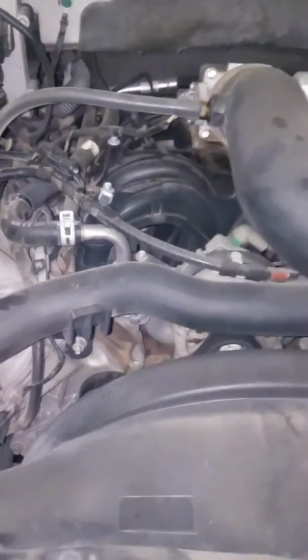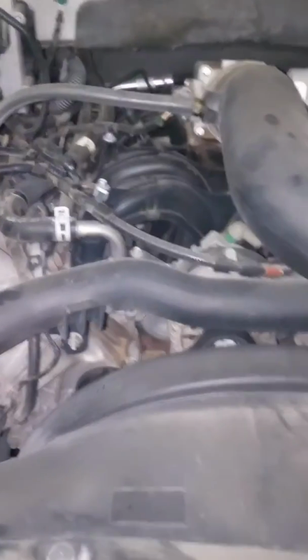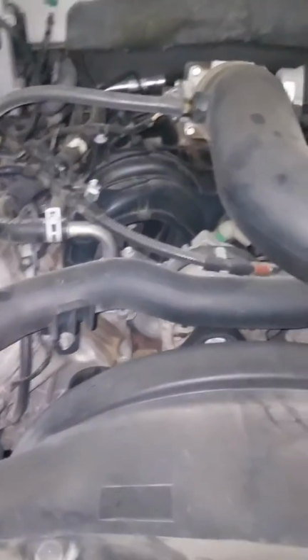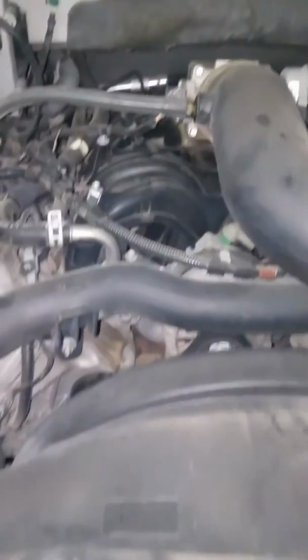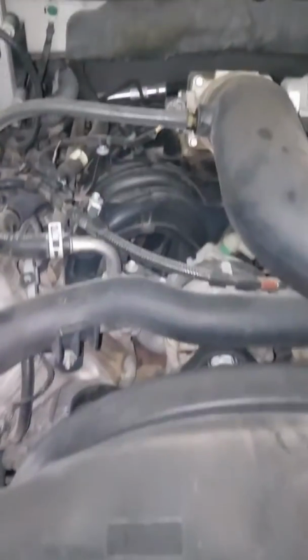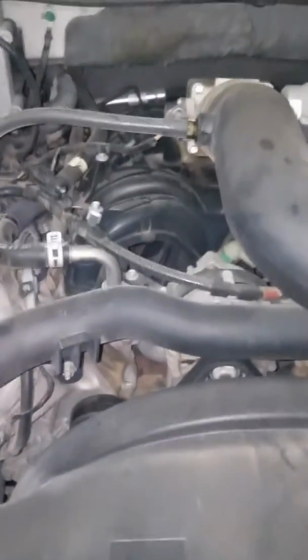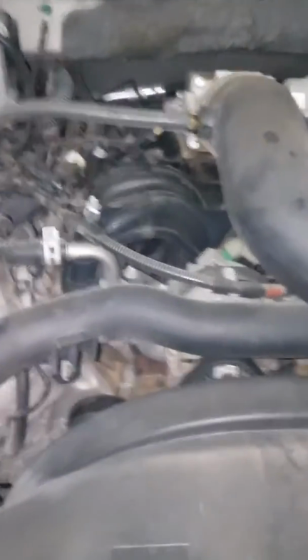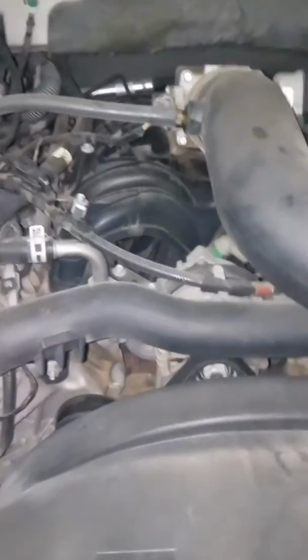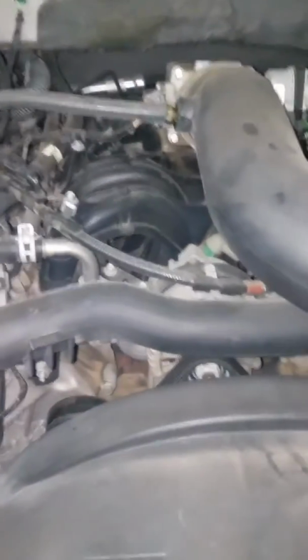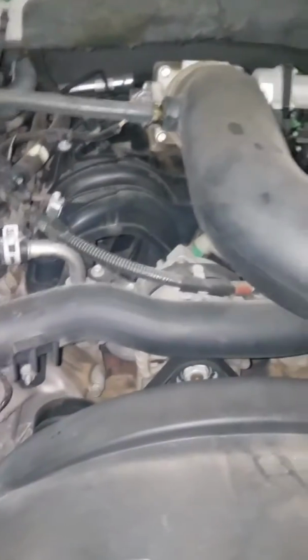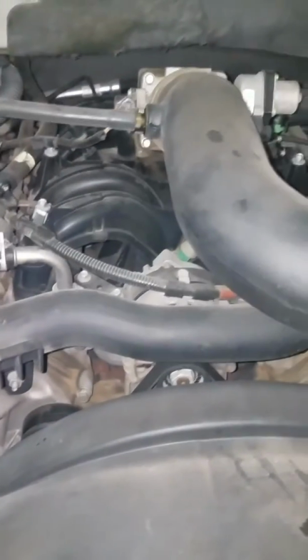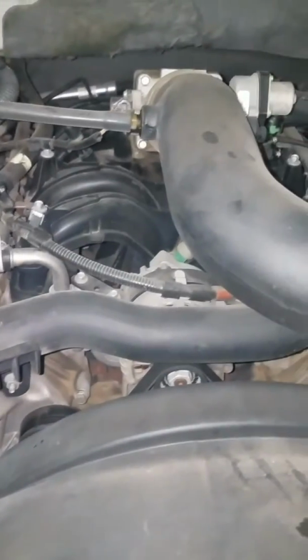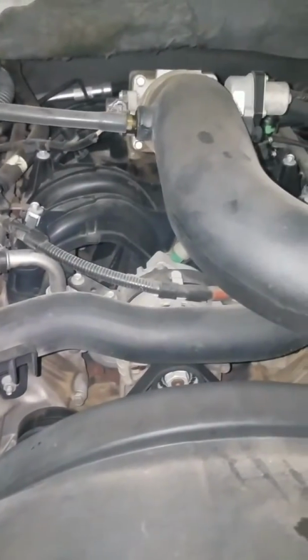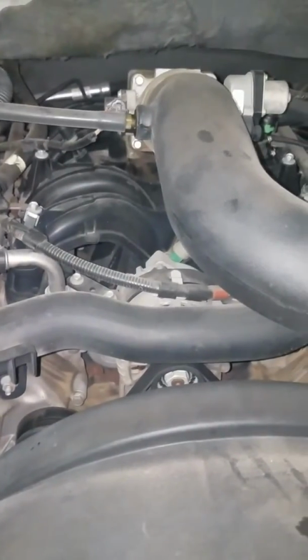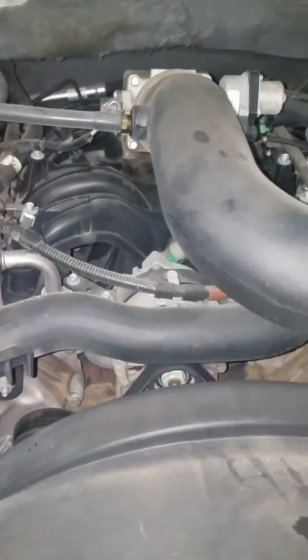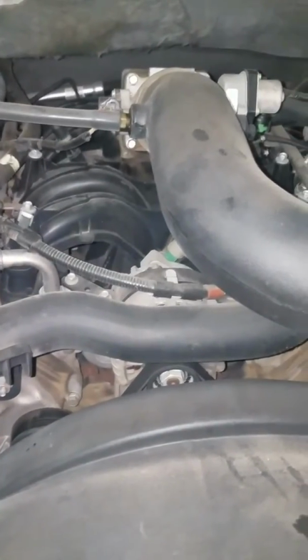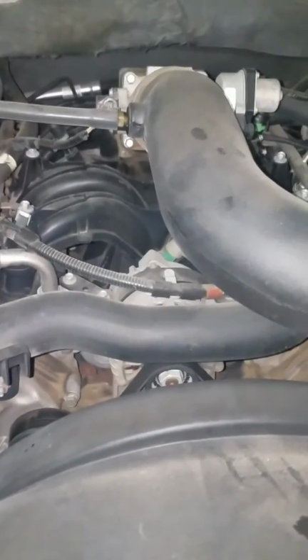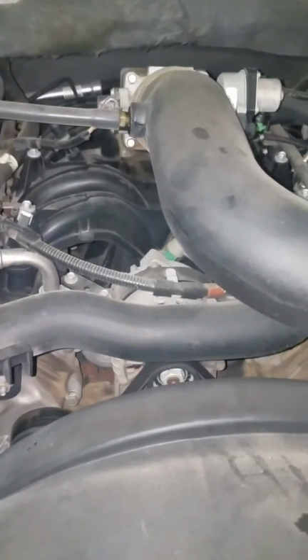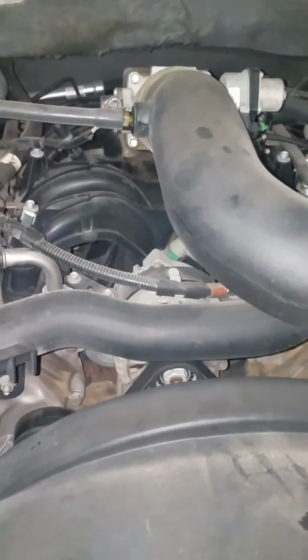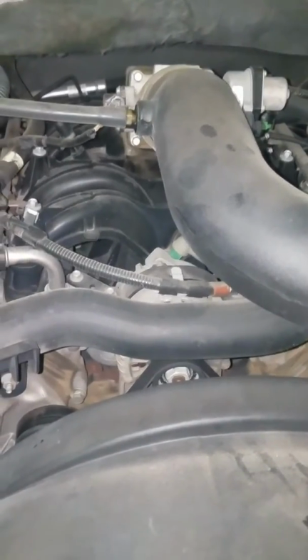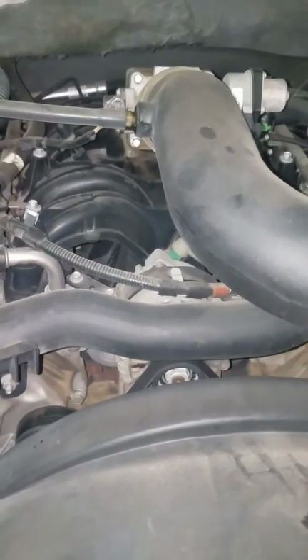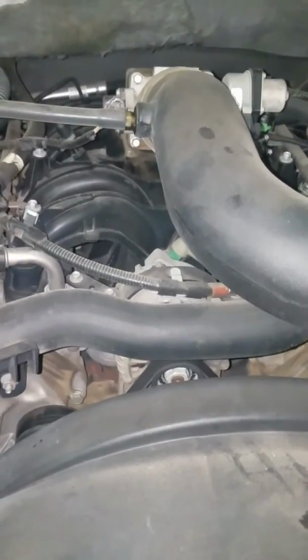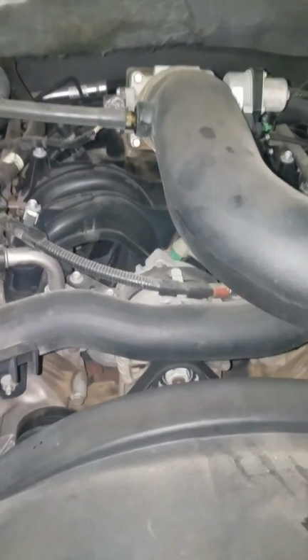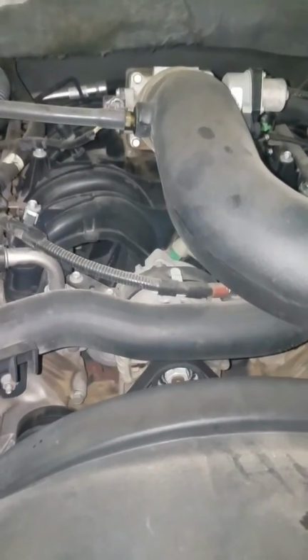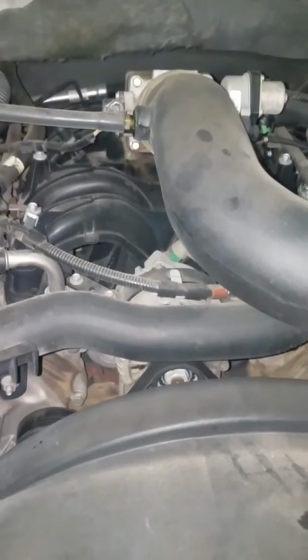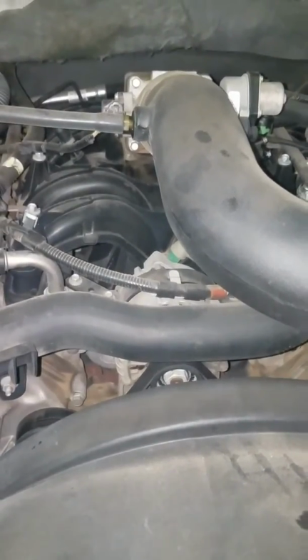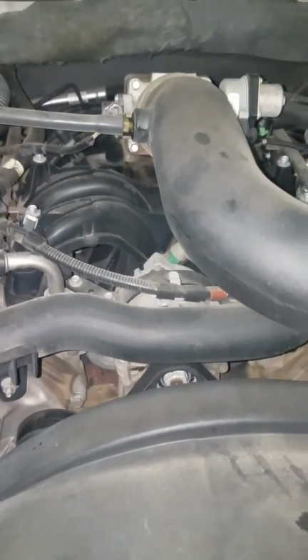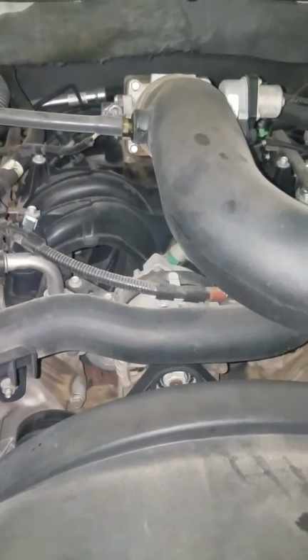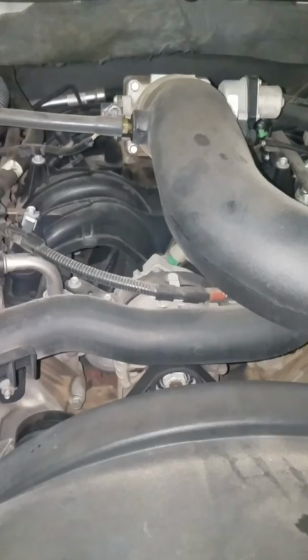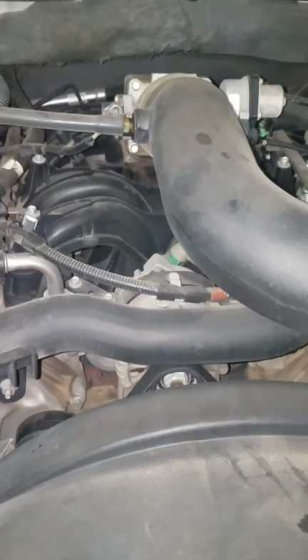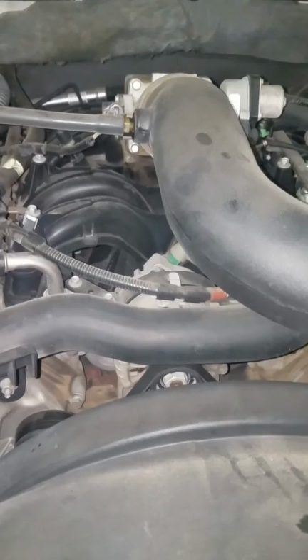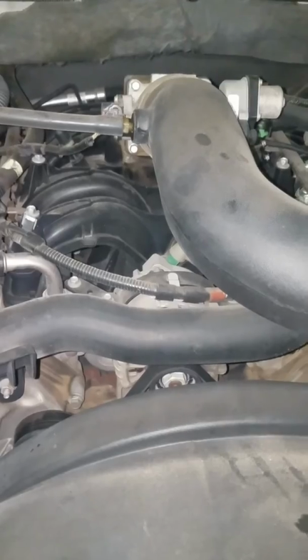This is a 2005 F150 with a 5.4 liter engine in it. Today I'm going to show you how to manually check your oil pressure.